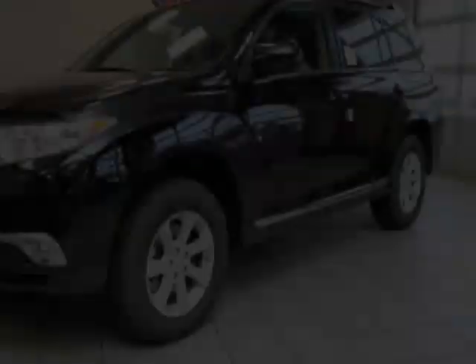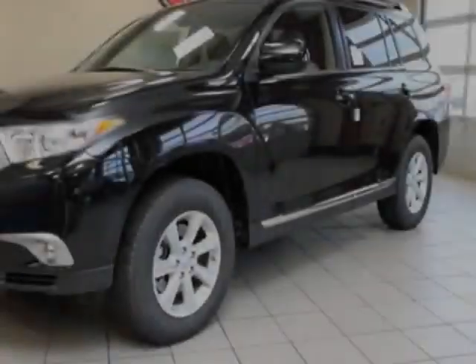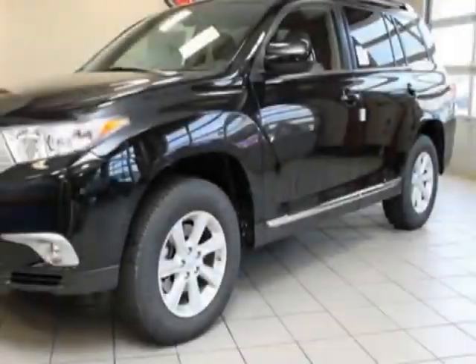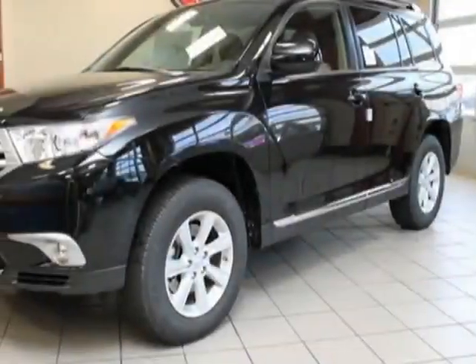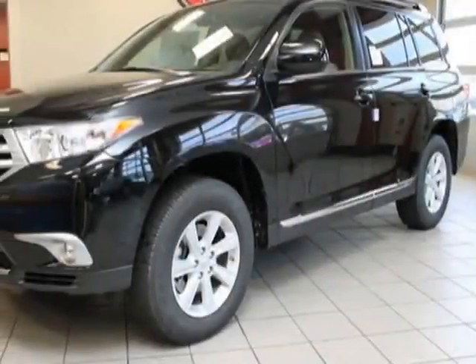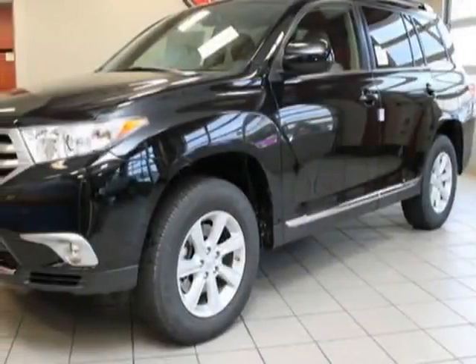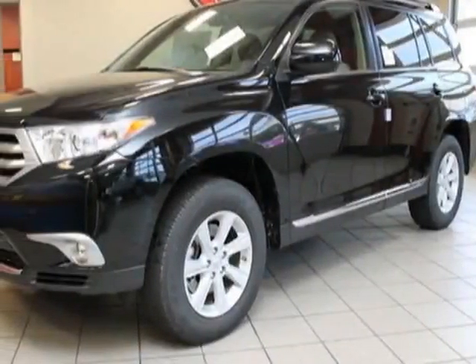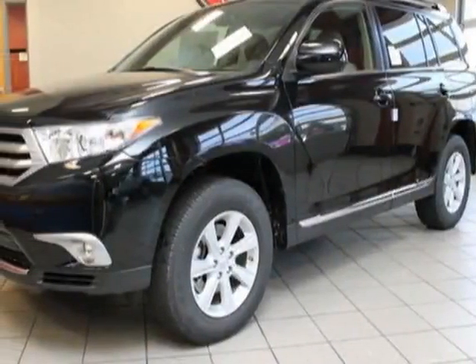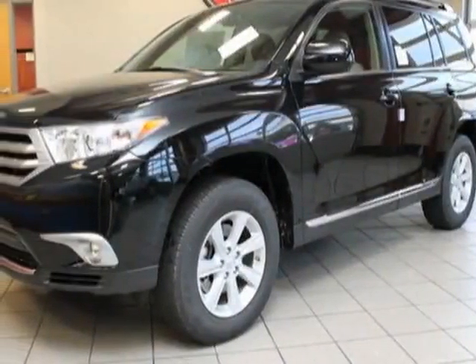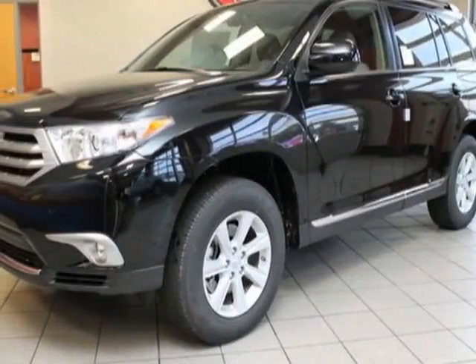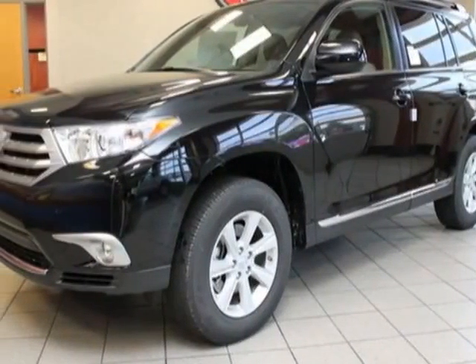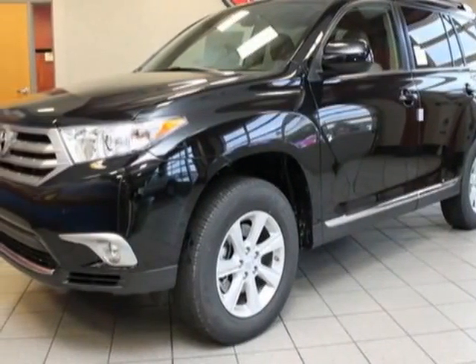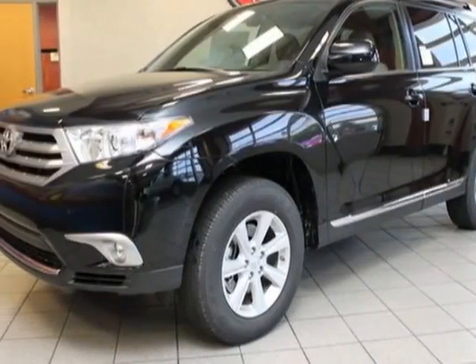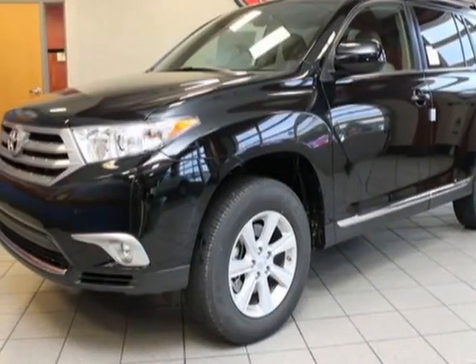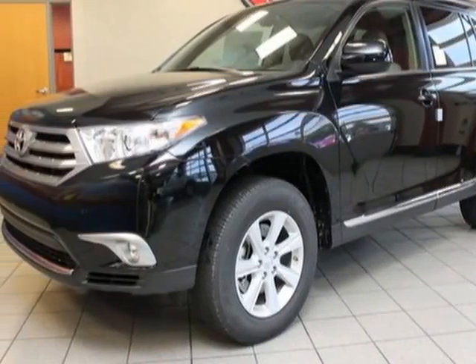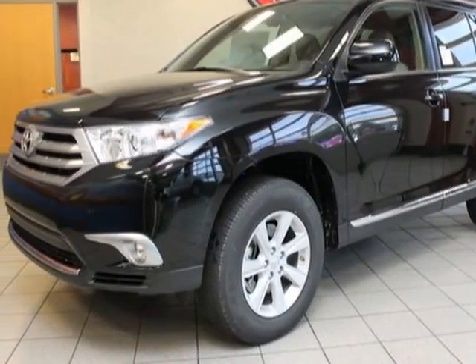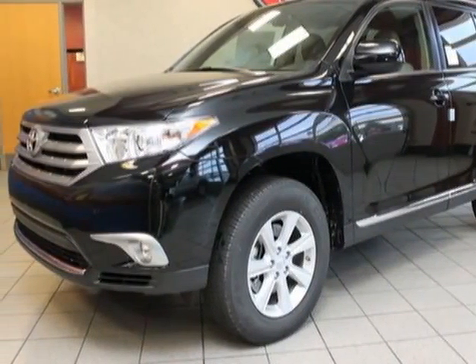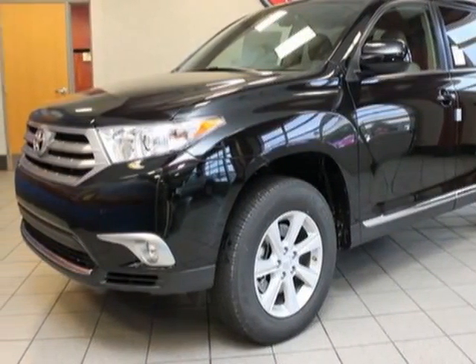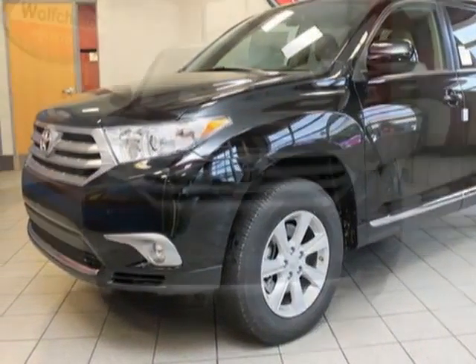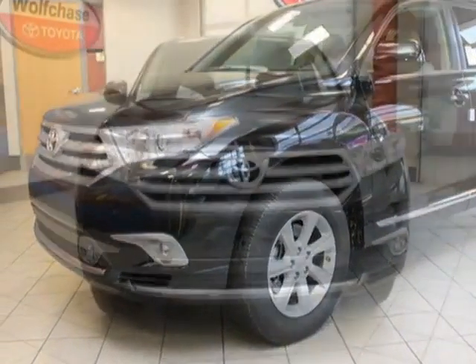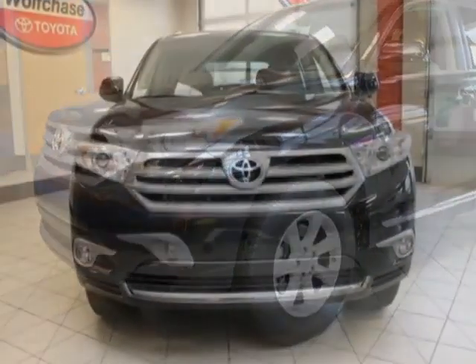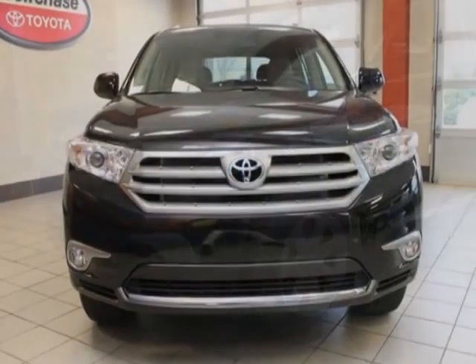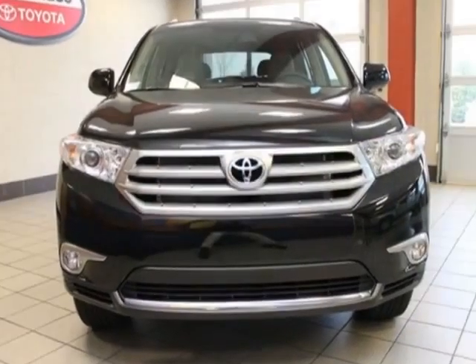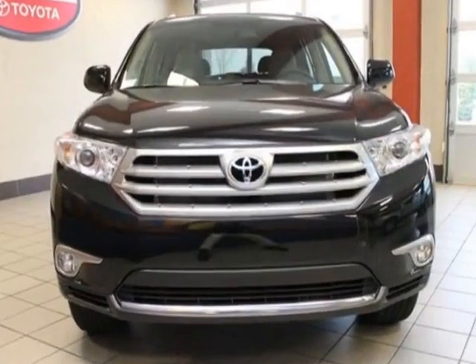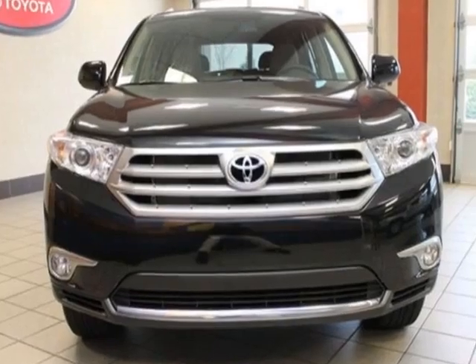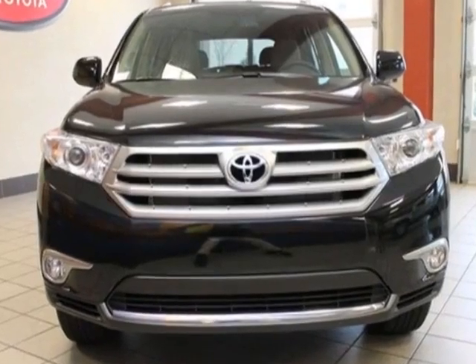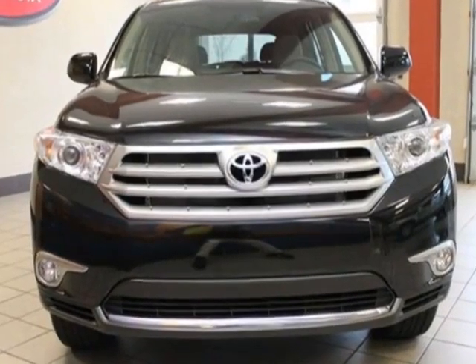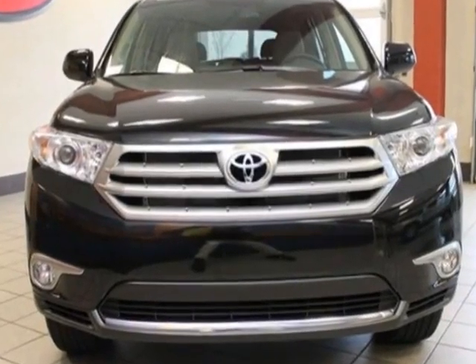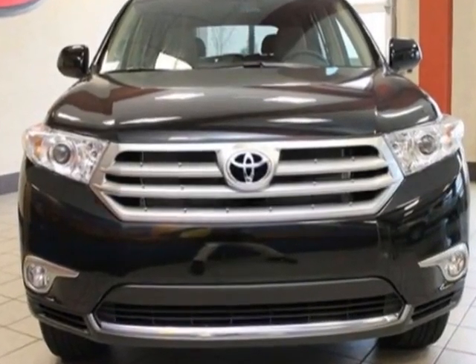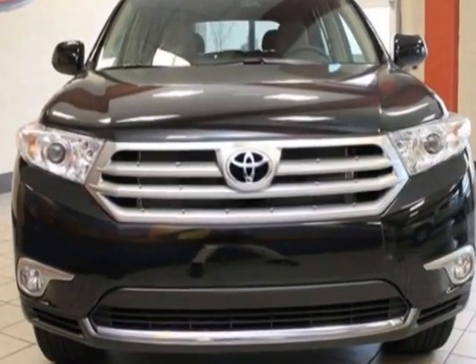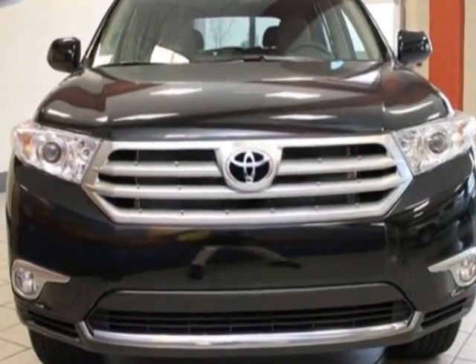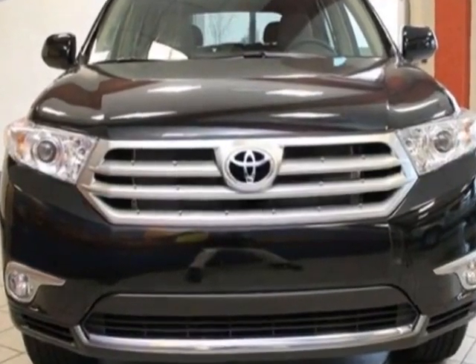Look at this new 2013 Toyota Highlander. For your protection, this vehicle has a full factory warranty.